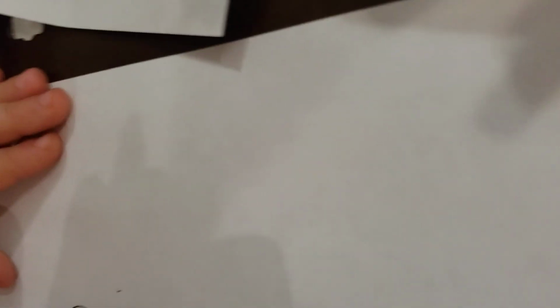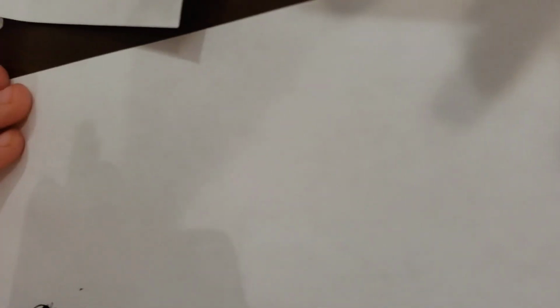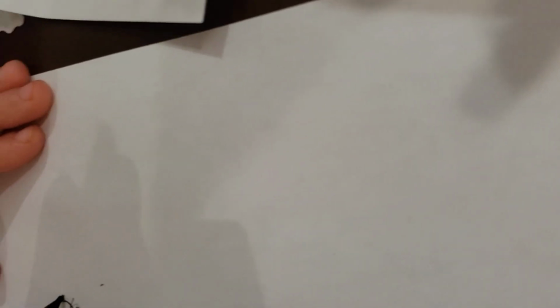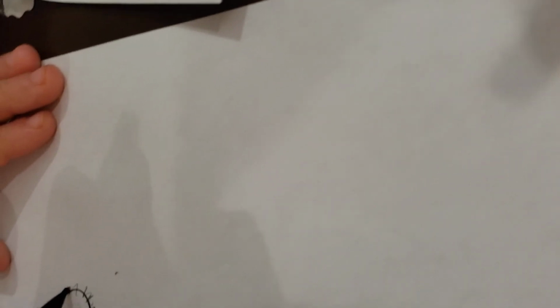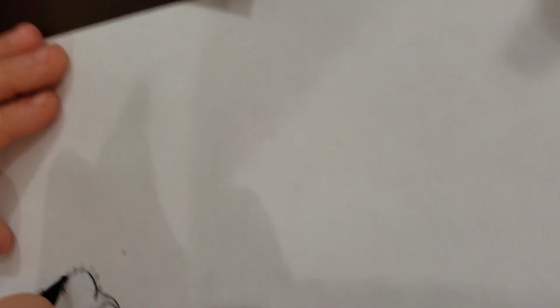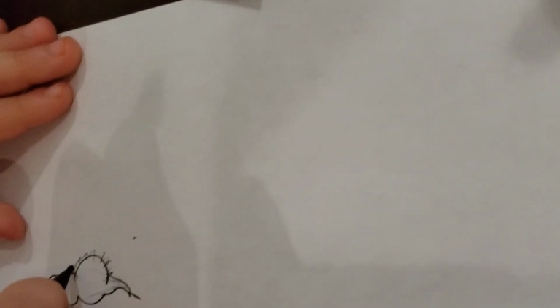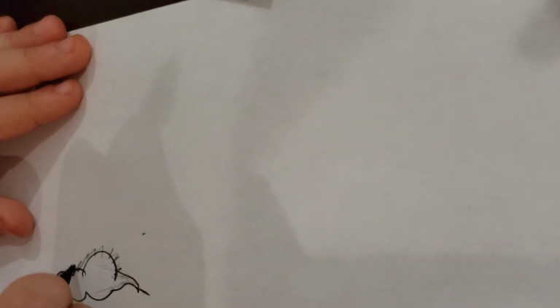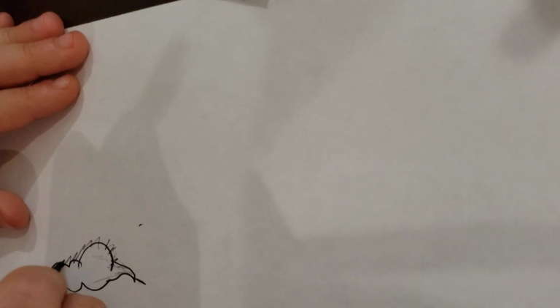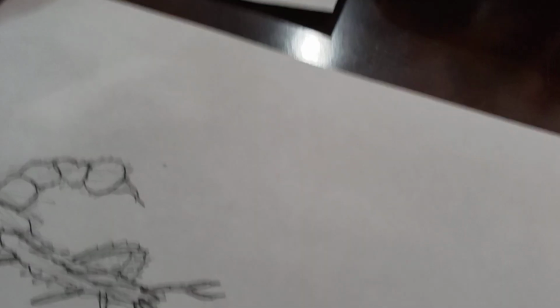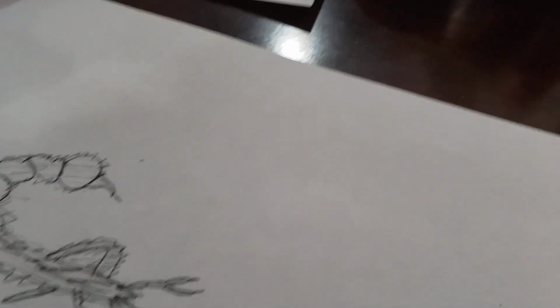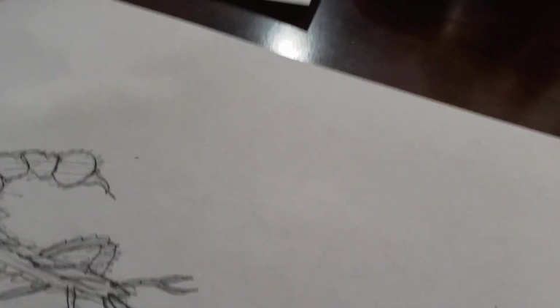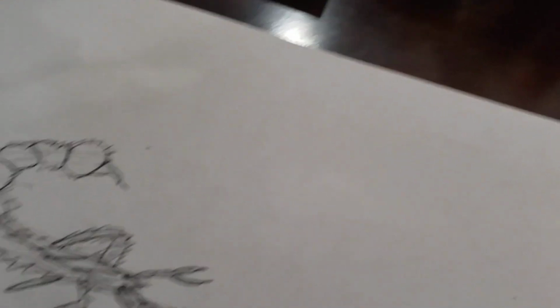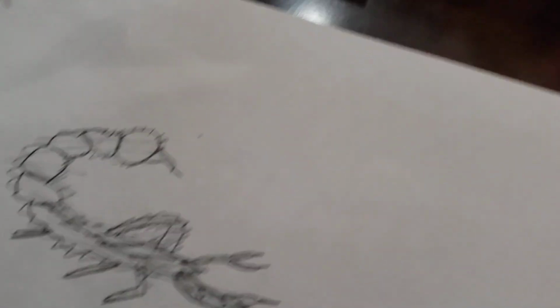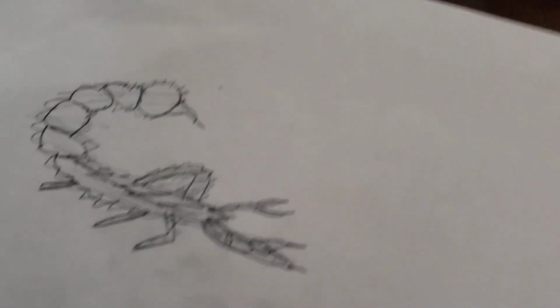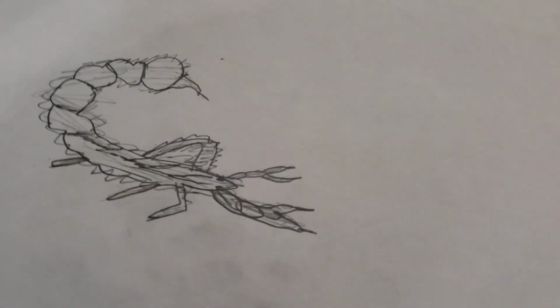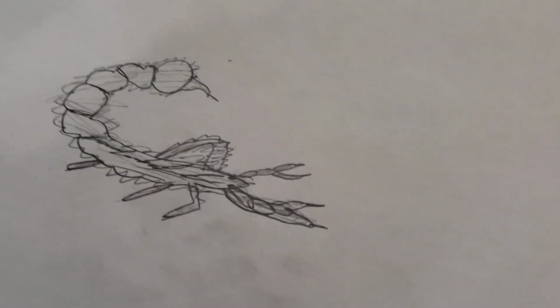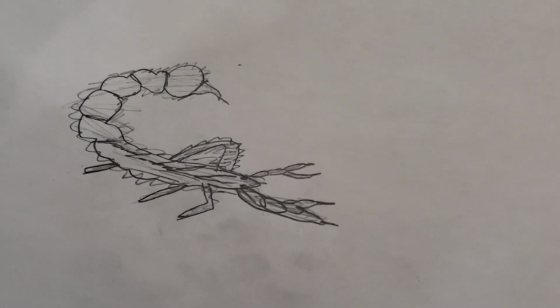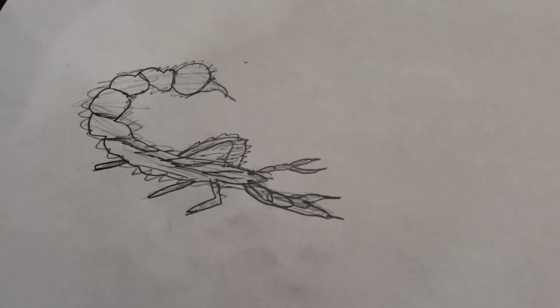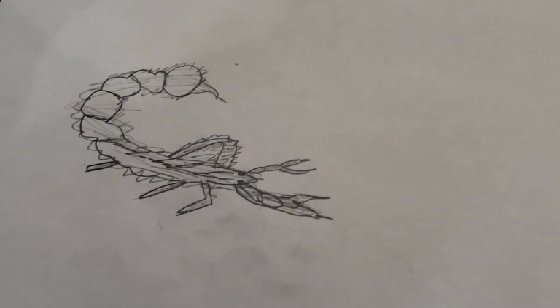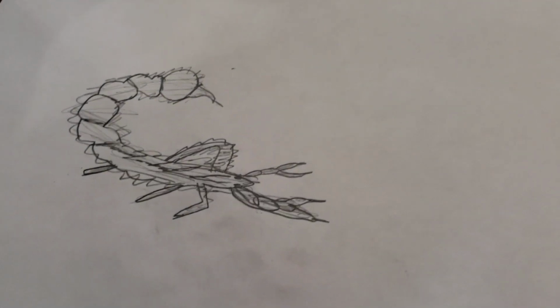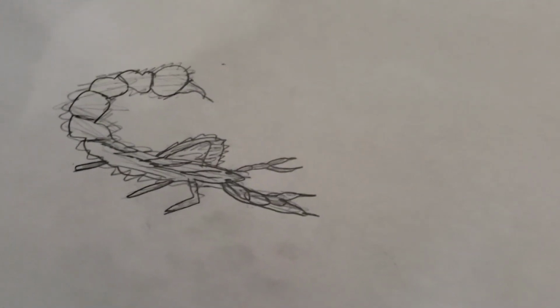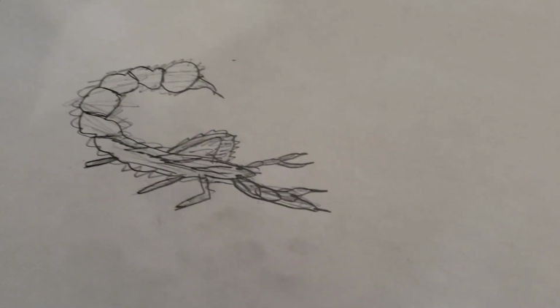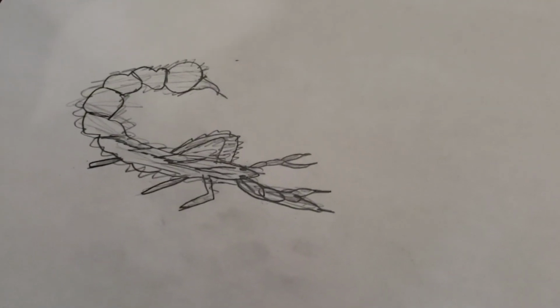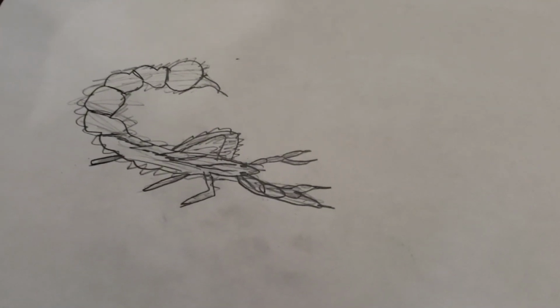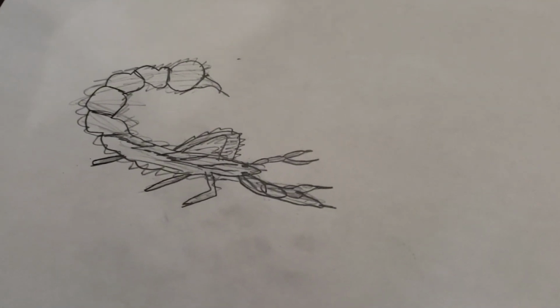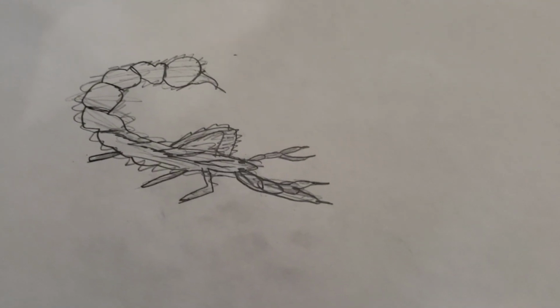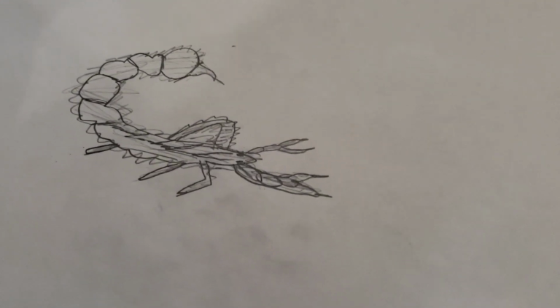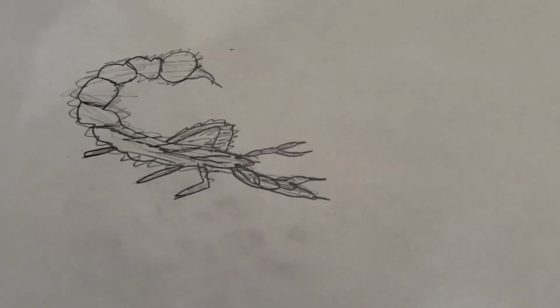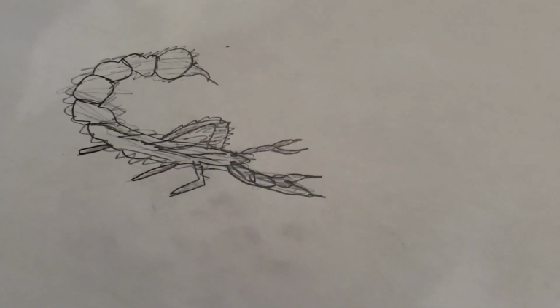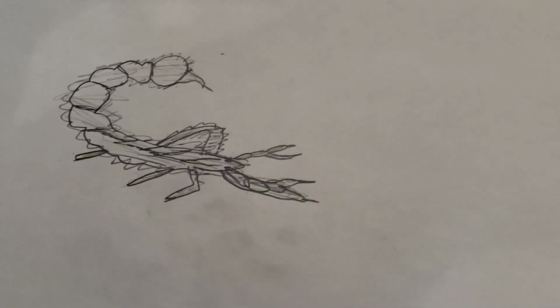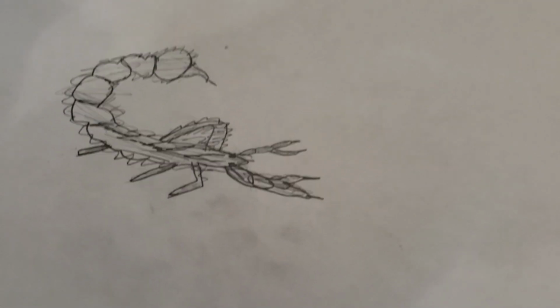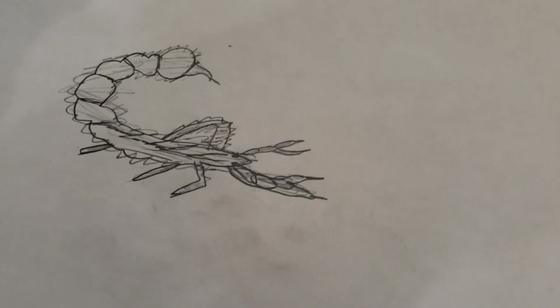Do the hair on. Goodbye, drawing fans. This is a scorpion.